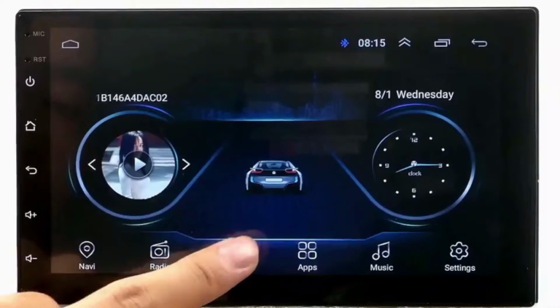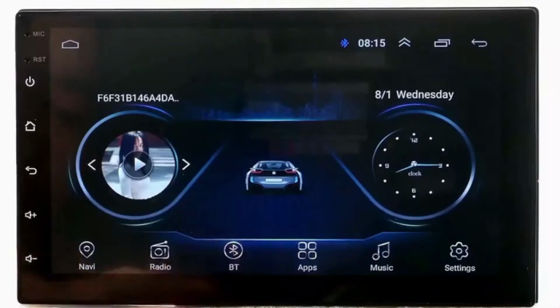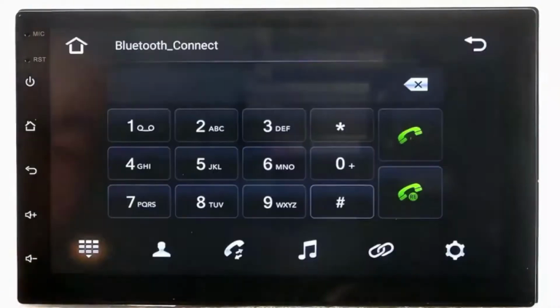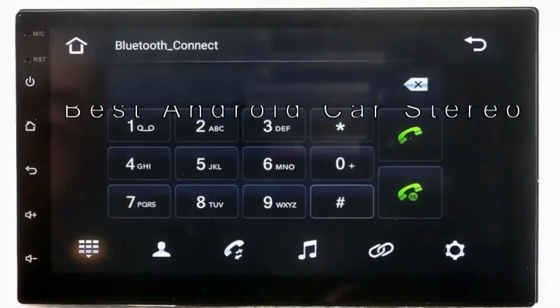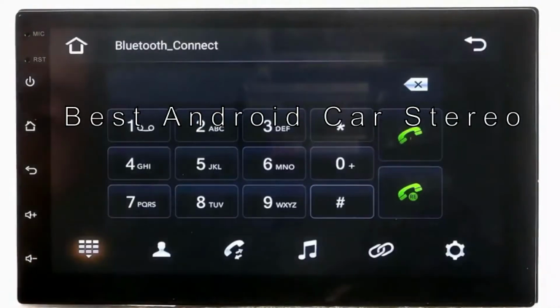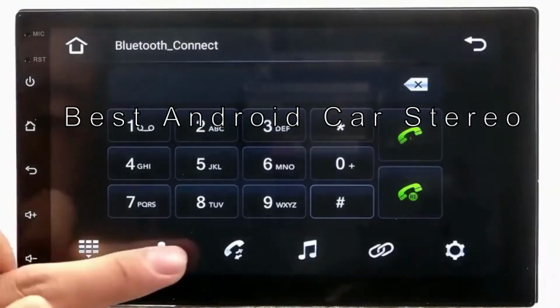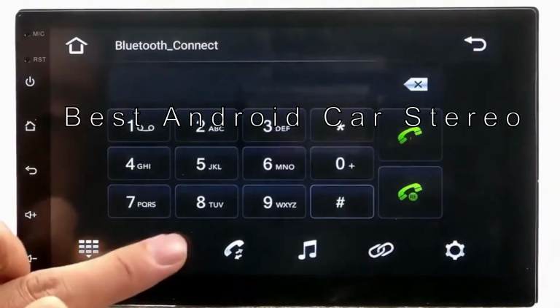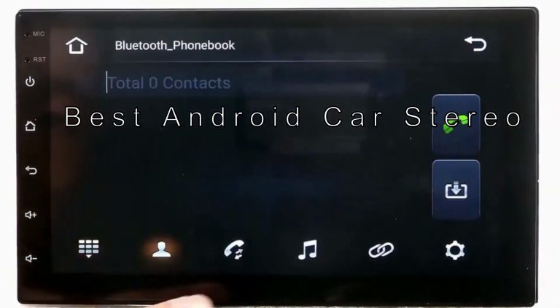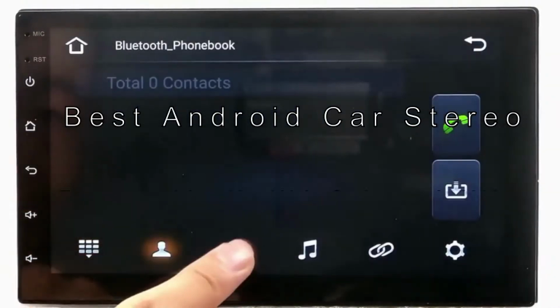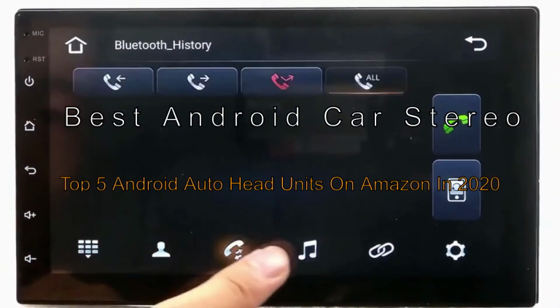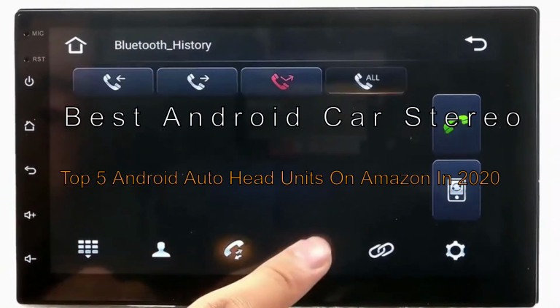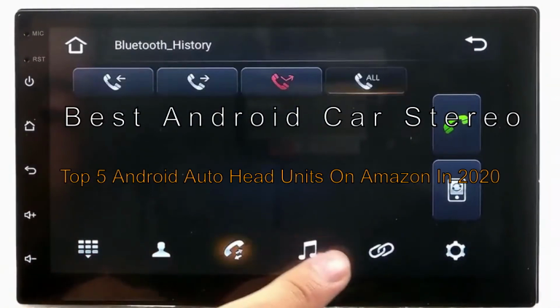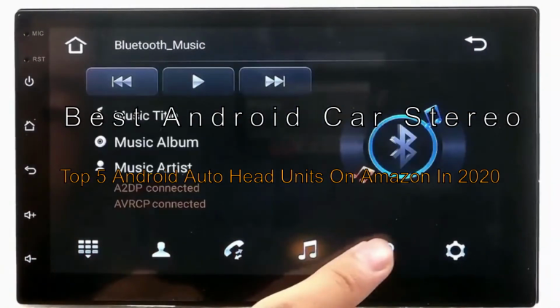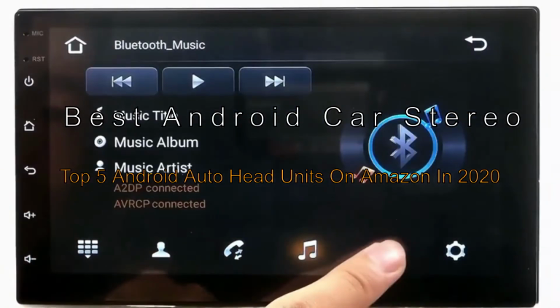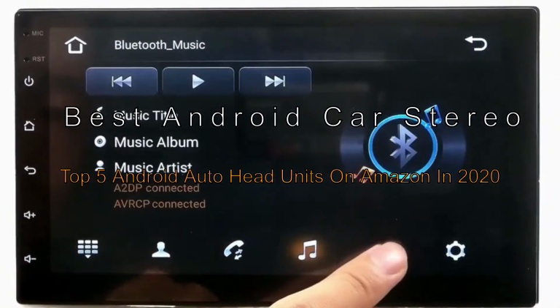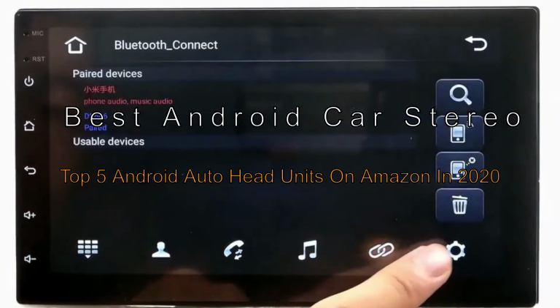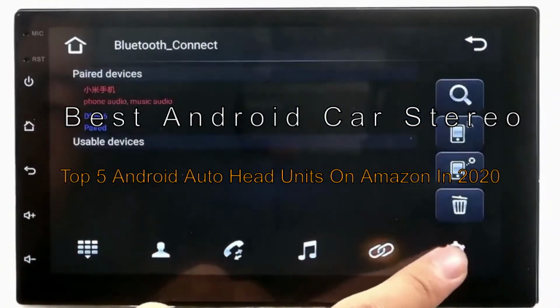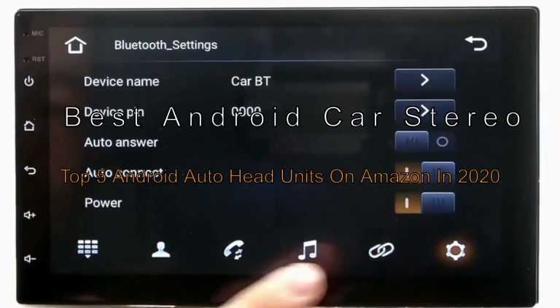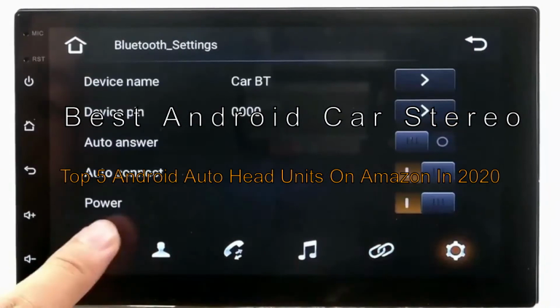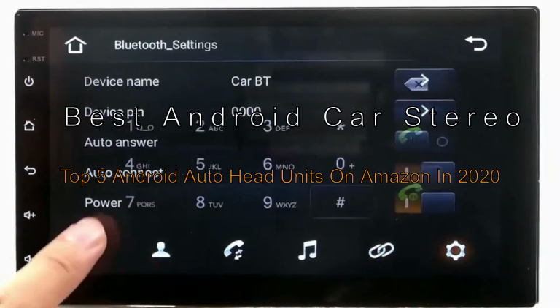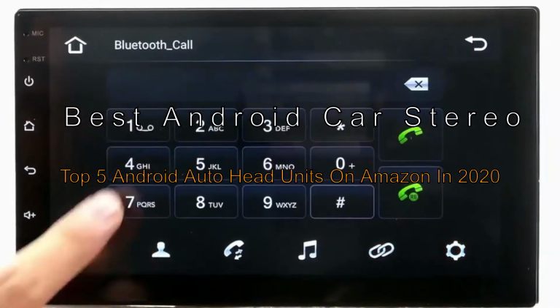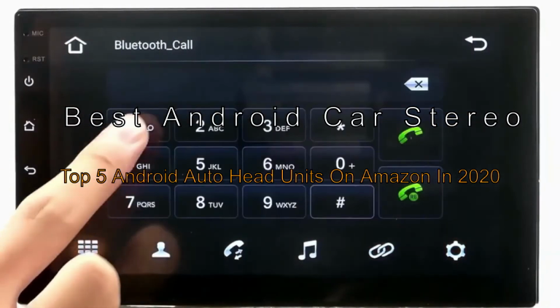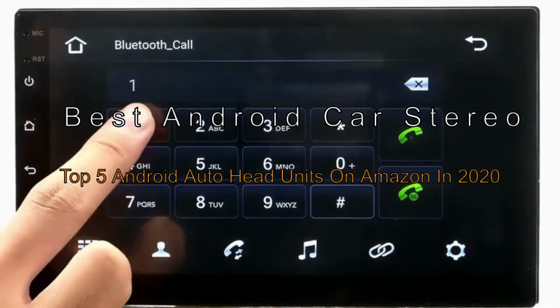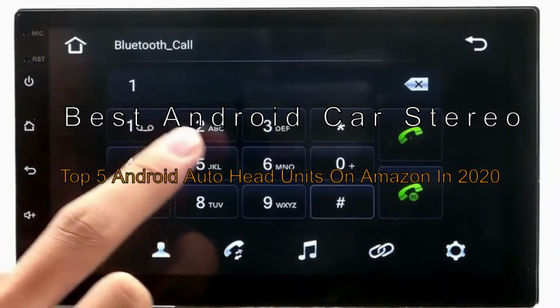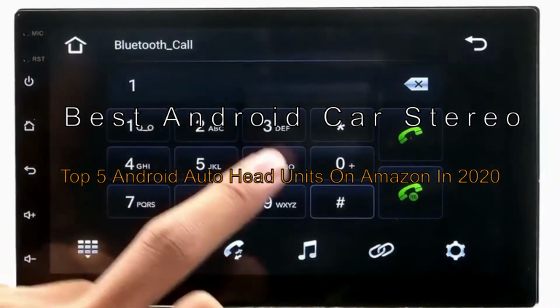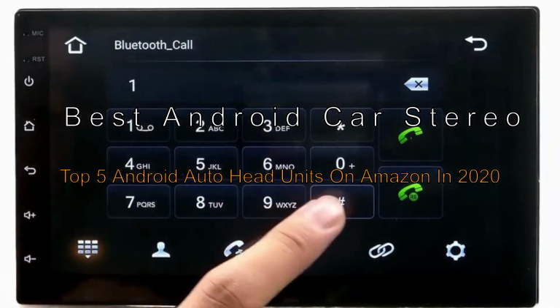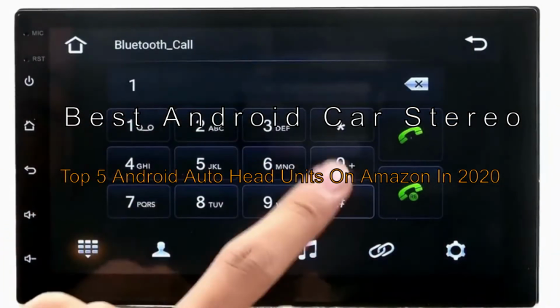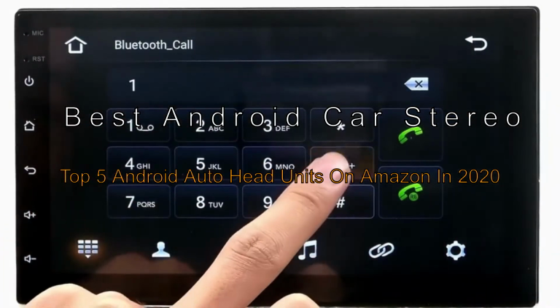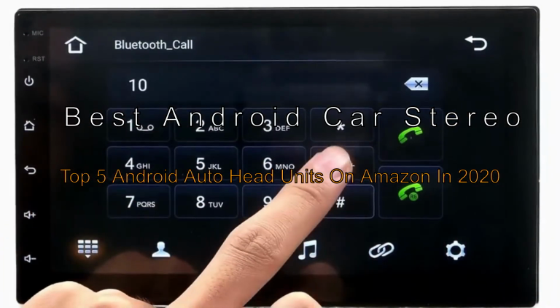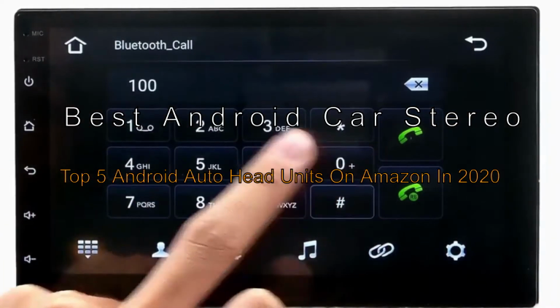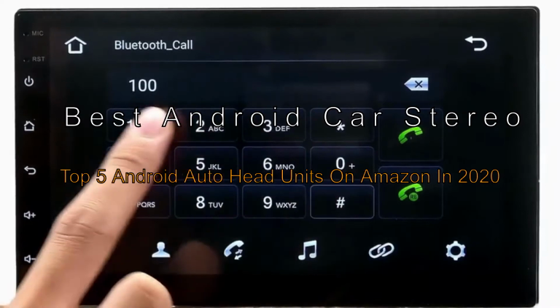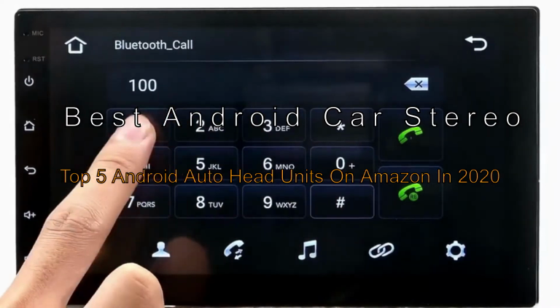The Best Android Car Stereos: Top 5 Android Auto Head Units on Amazon in 2020.